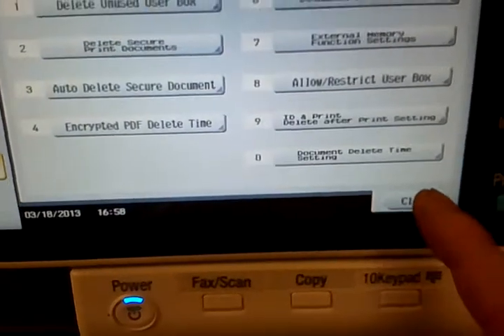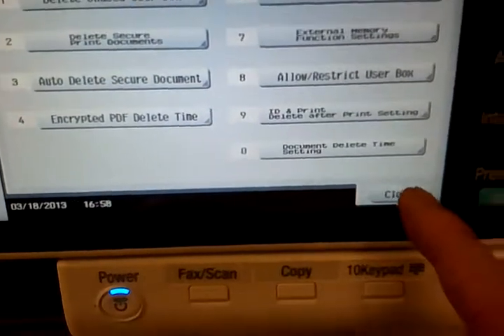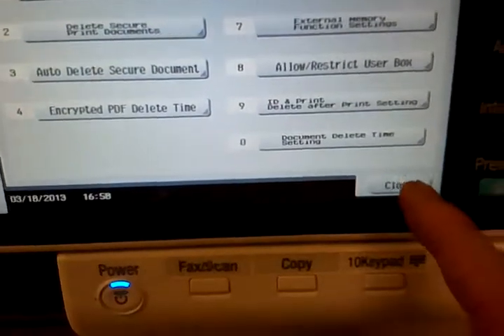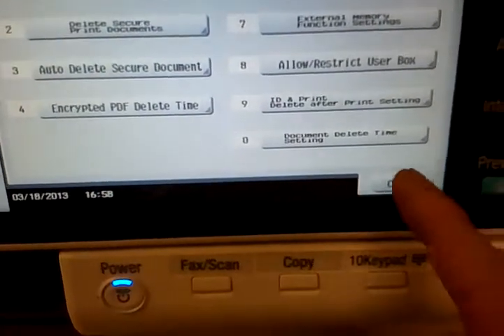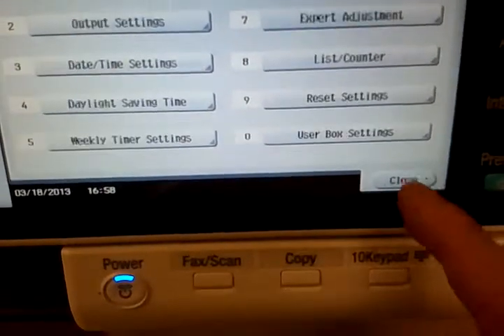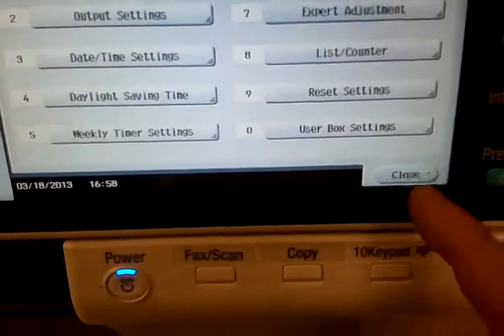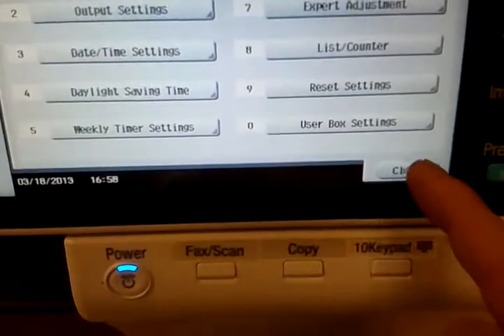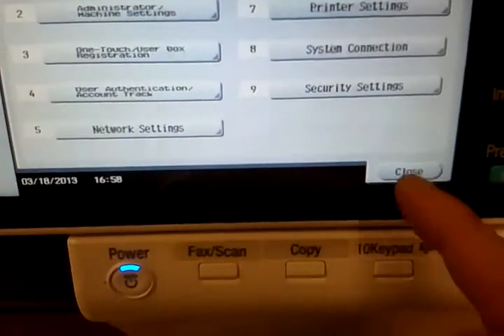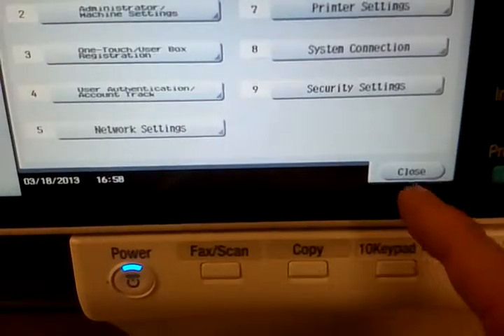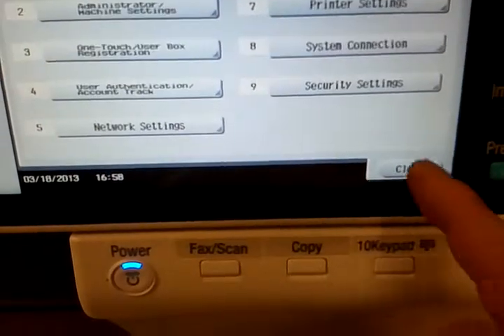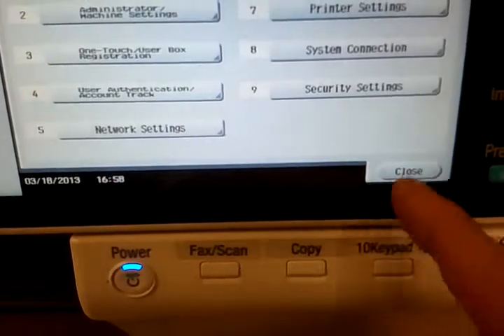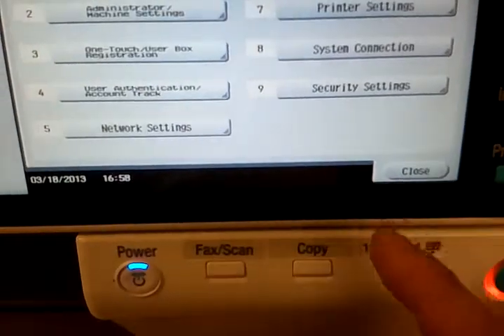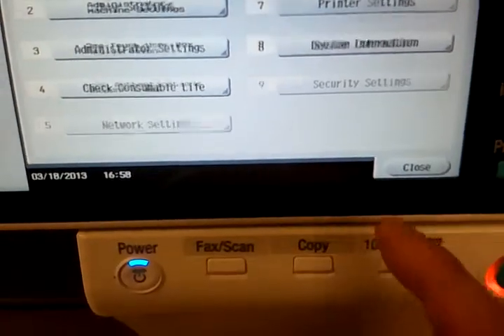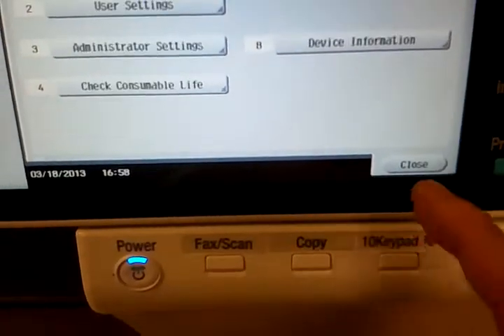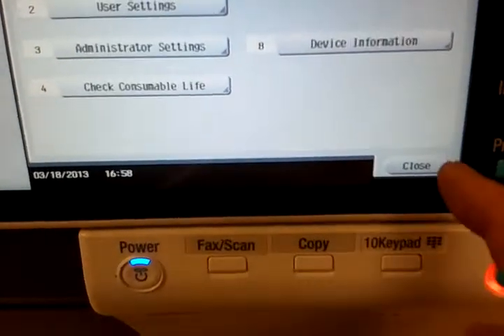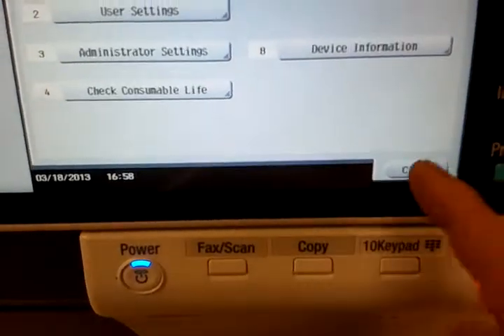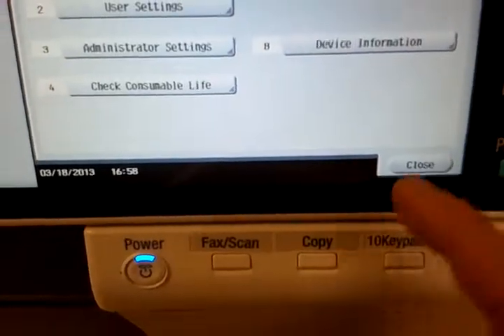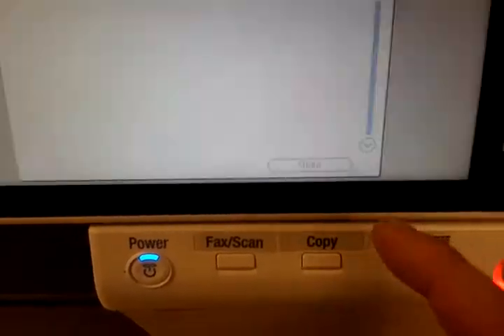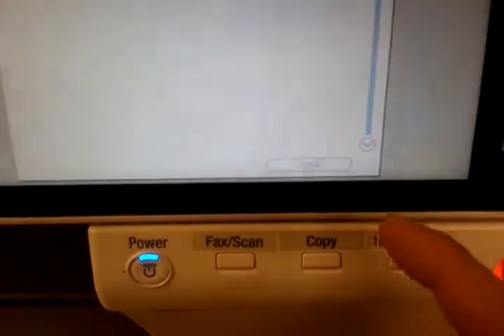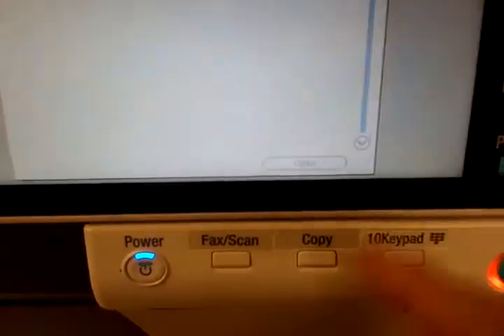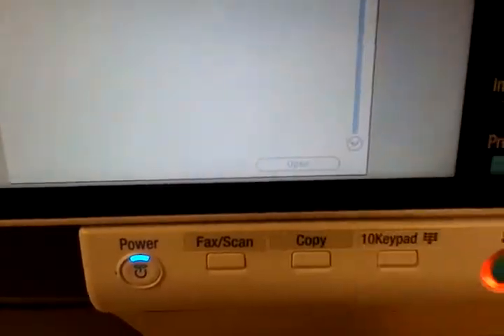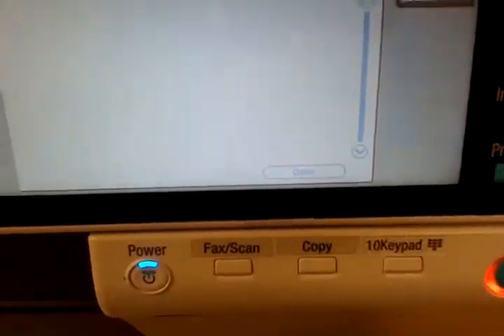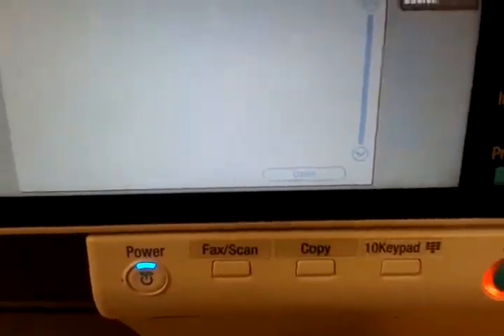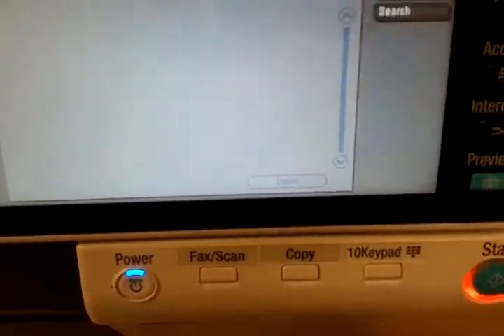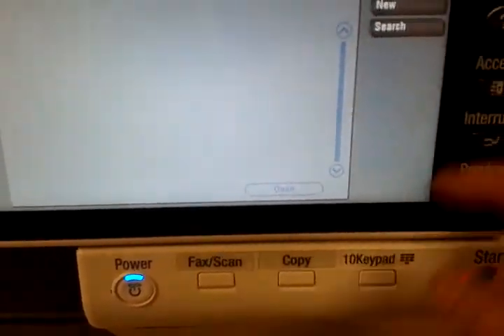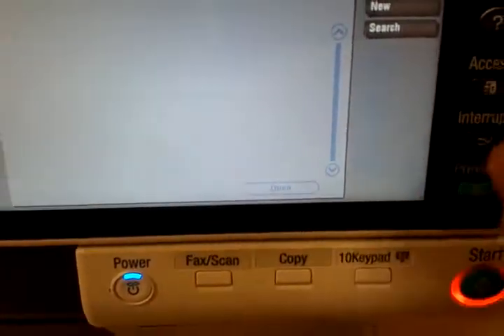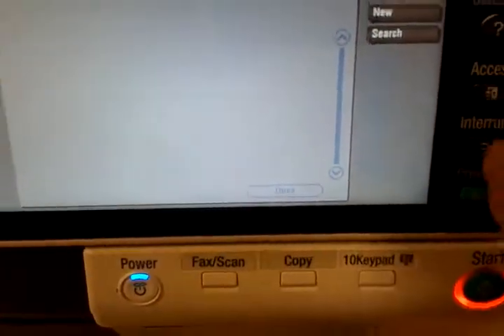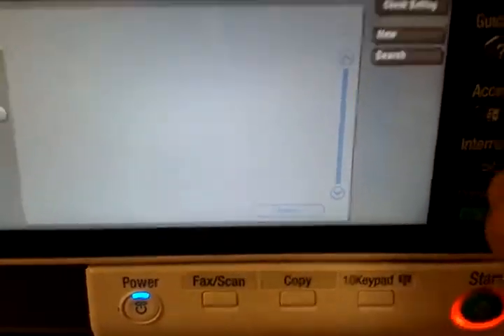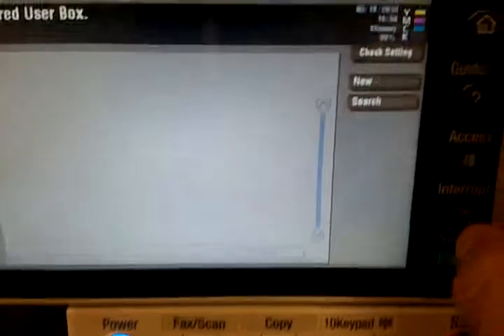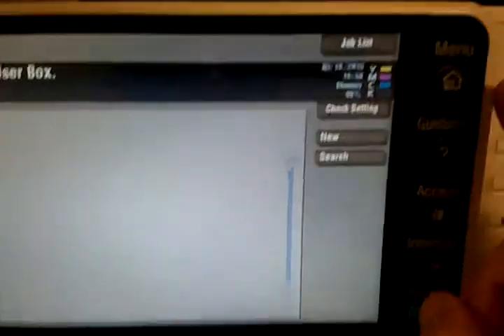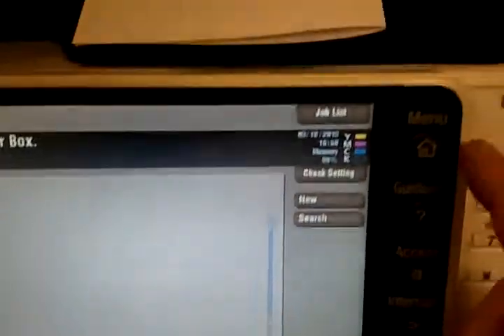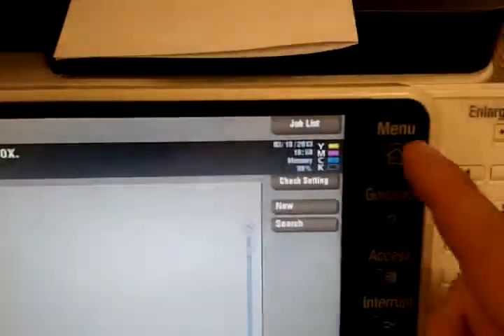Close out of the menus and get back to the main screen.